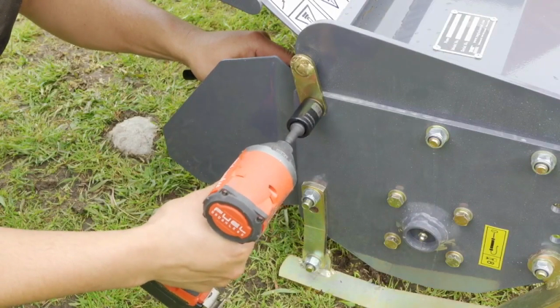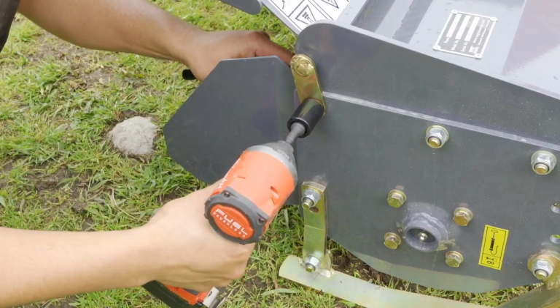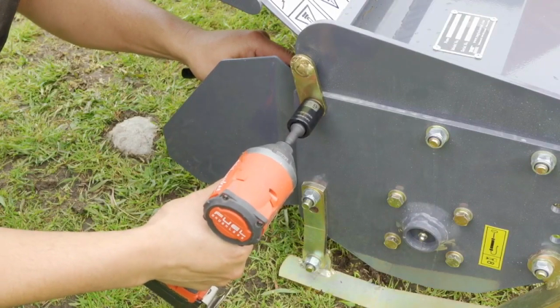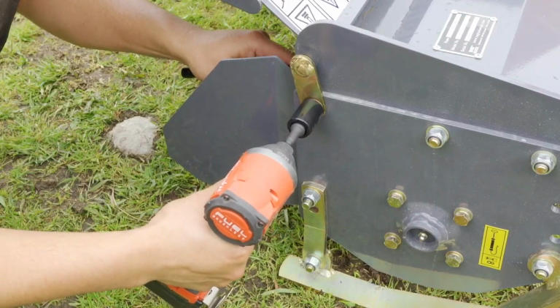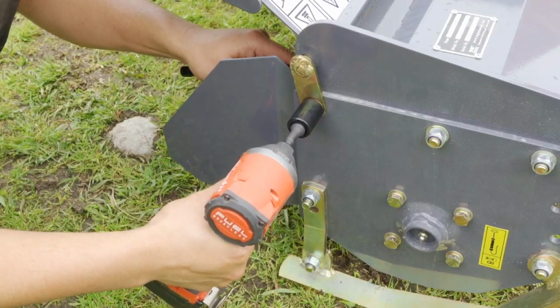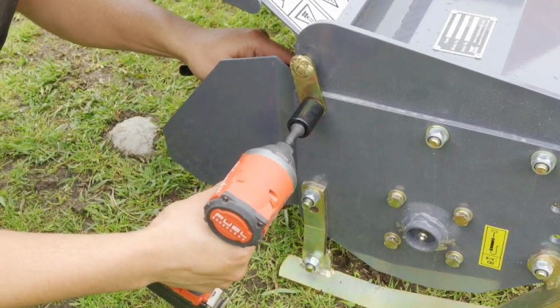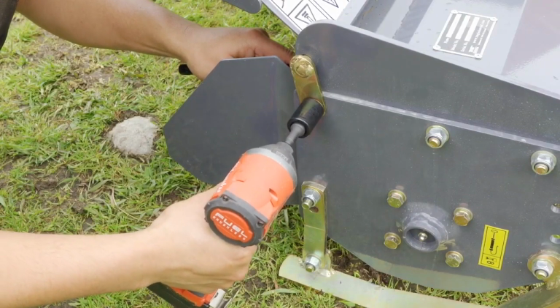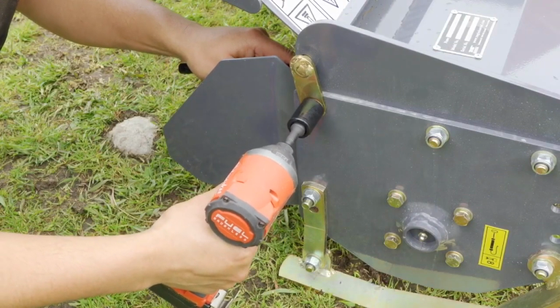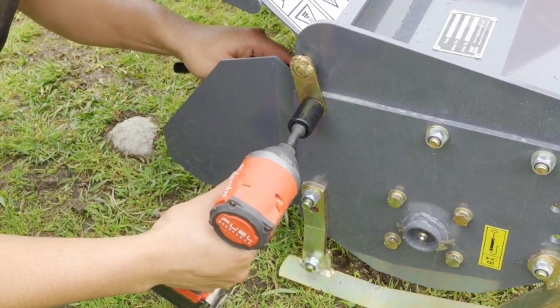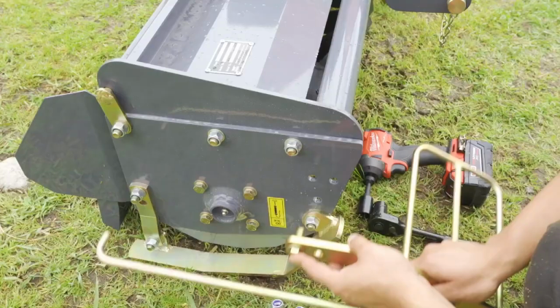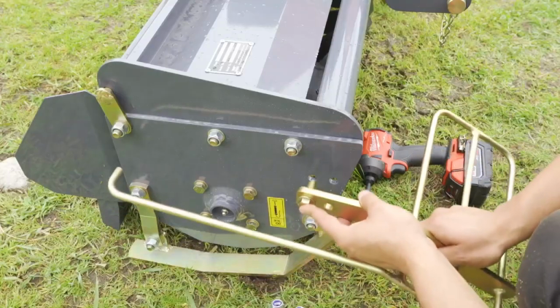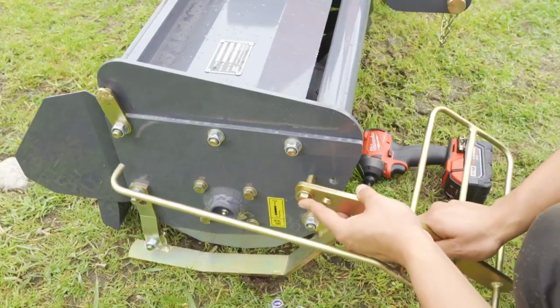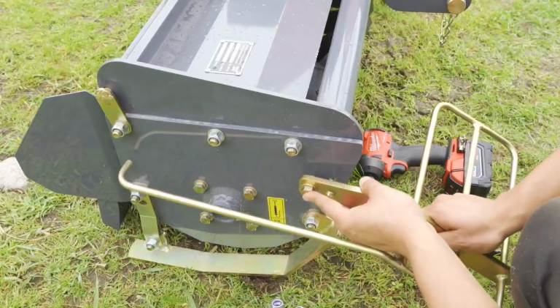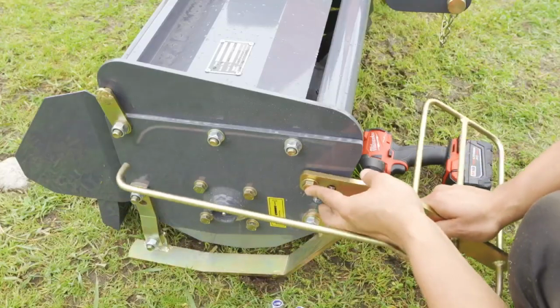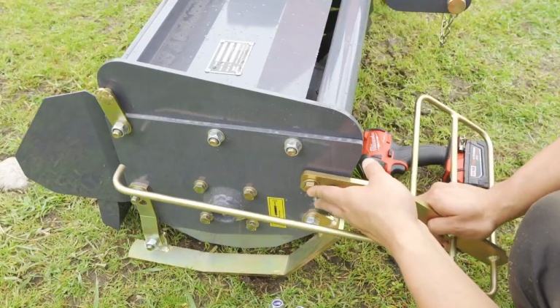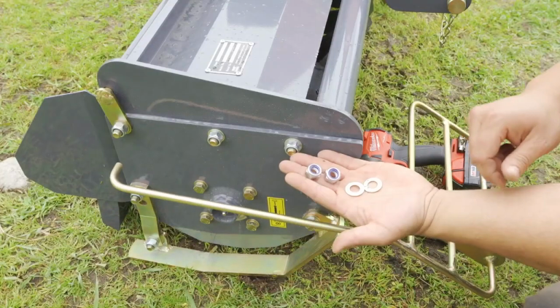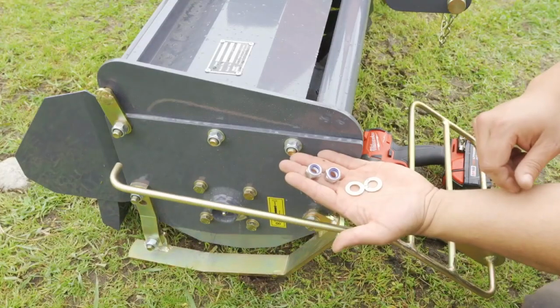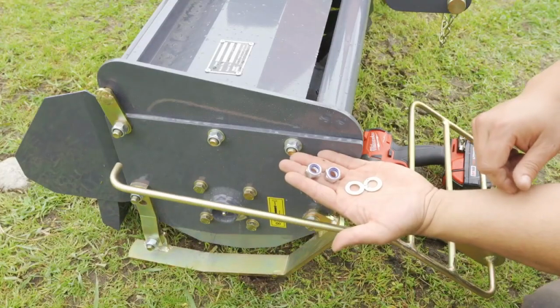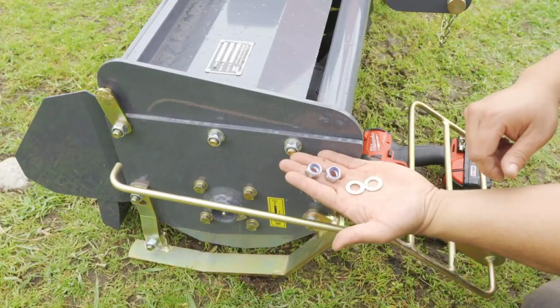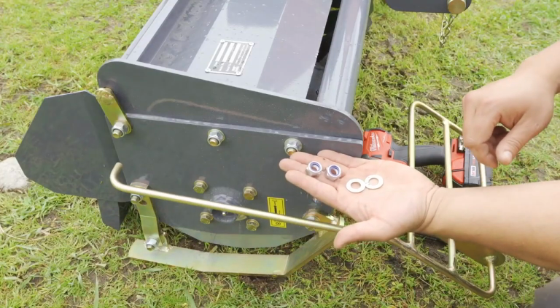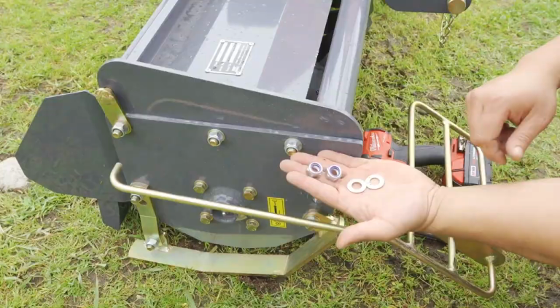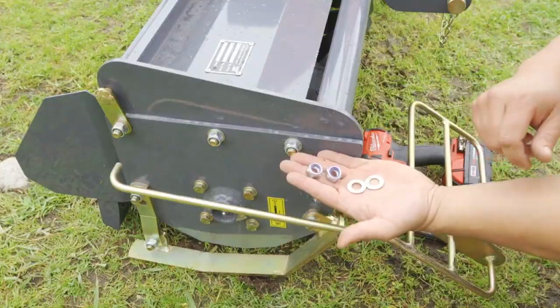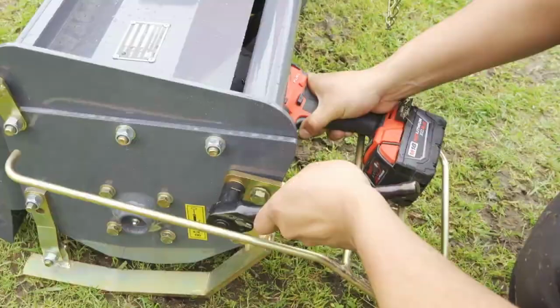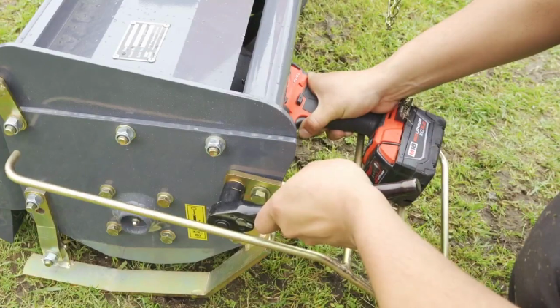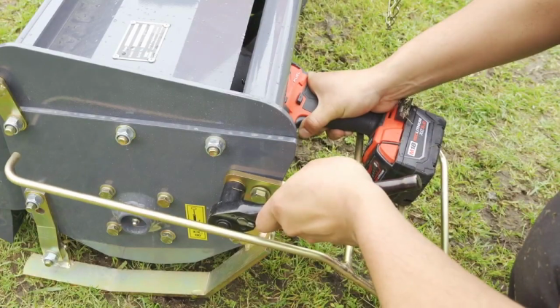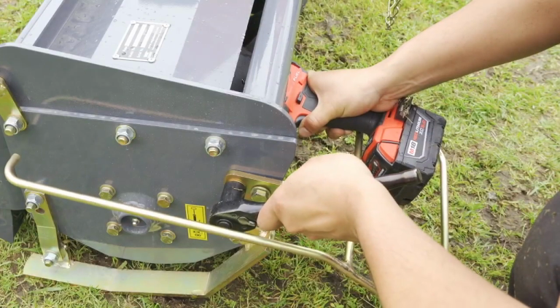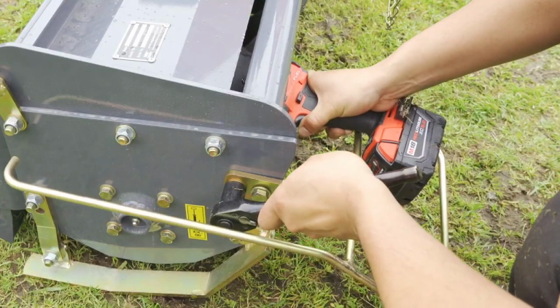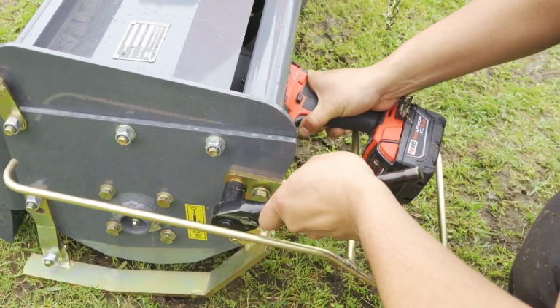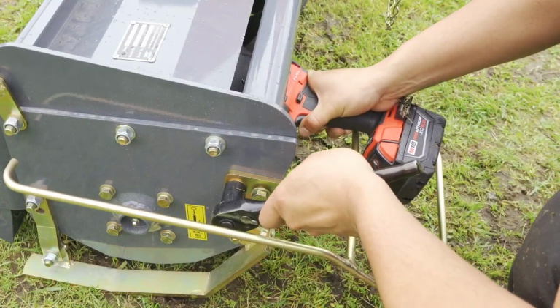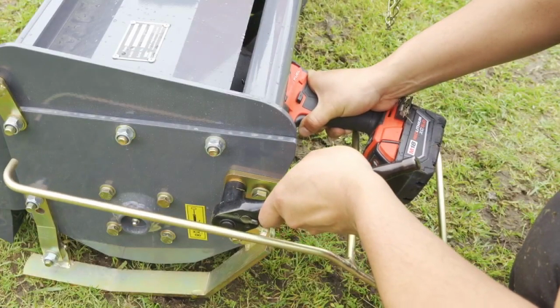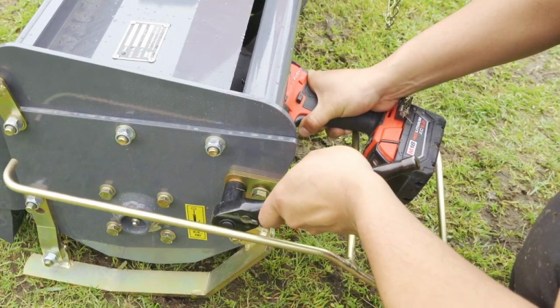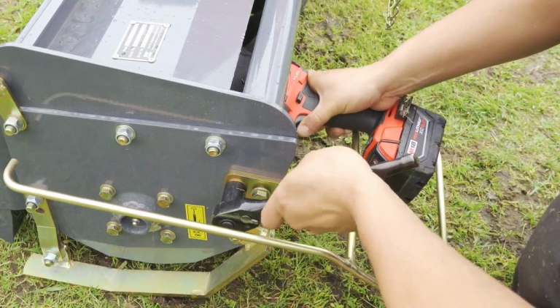Using two fastener sets, install the two guardrails to the two mounting holes at the front of the RT120.